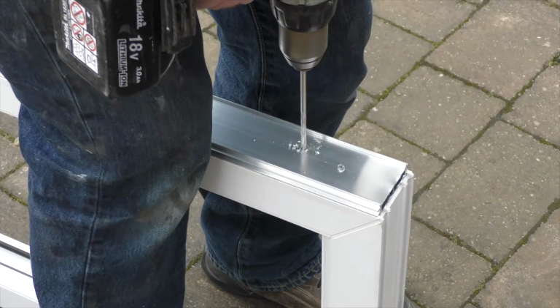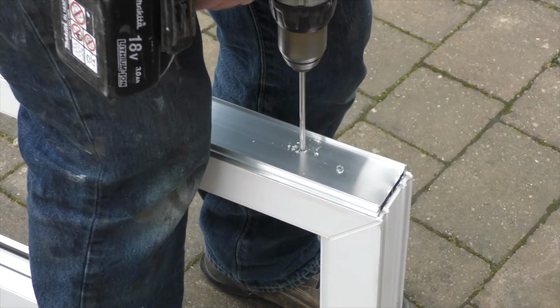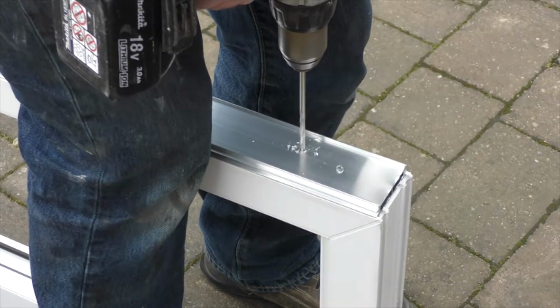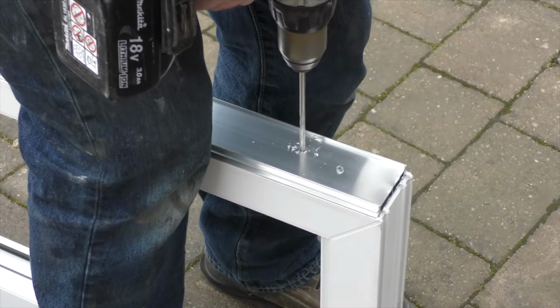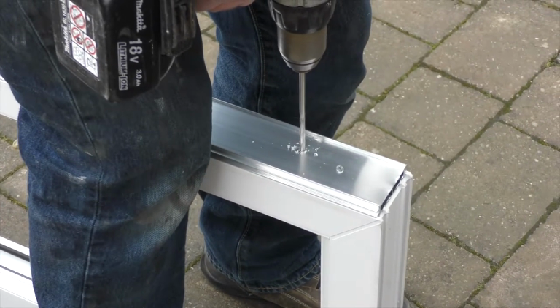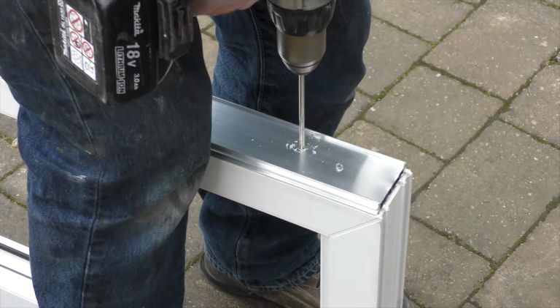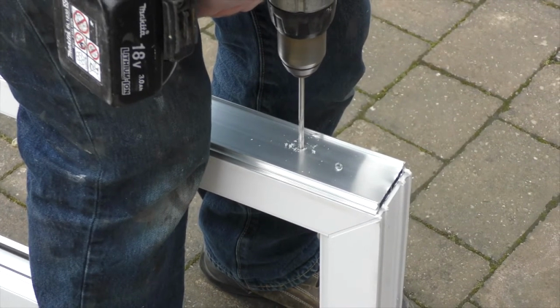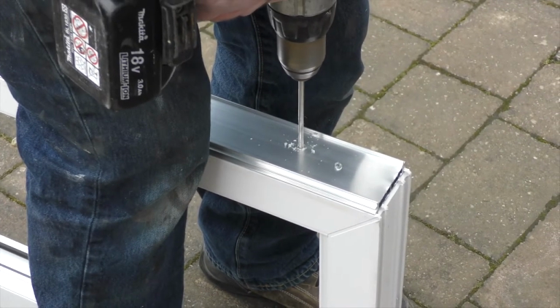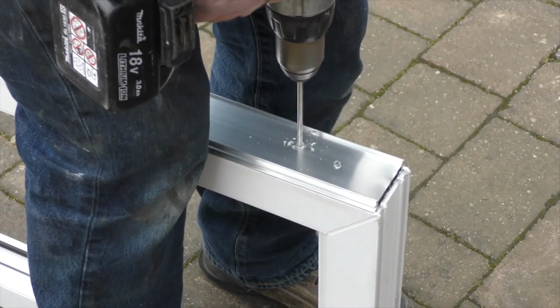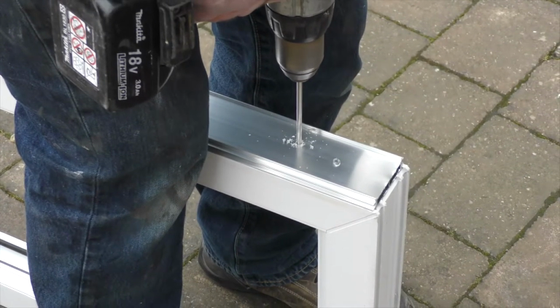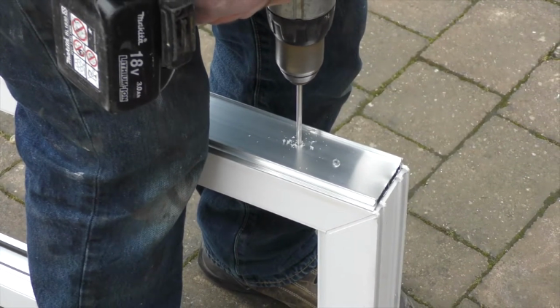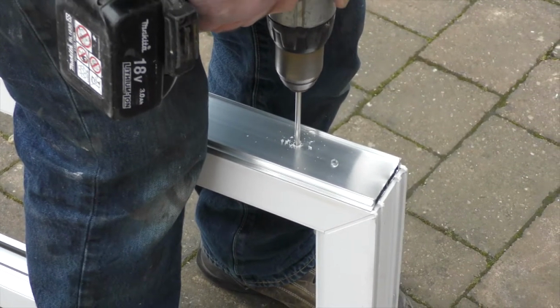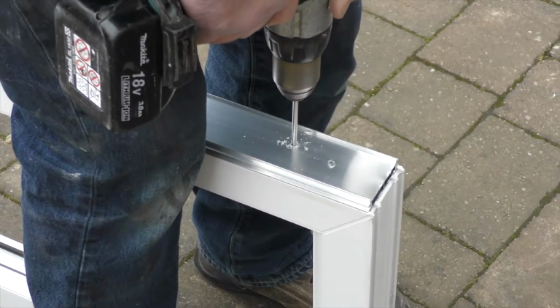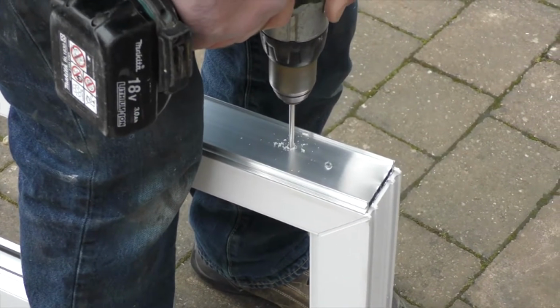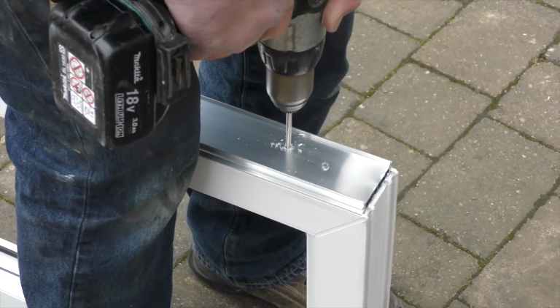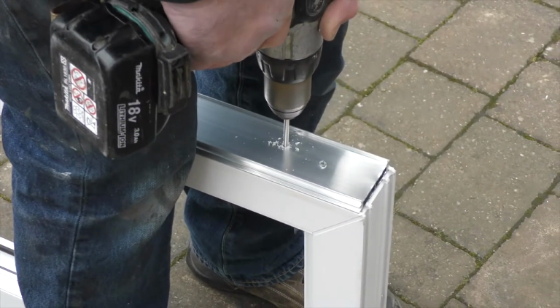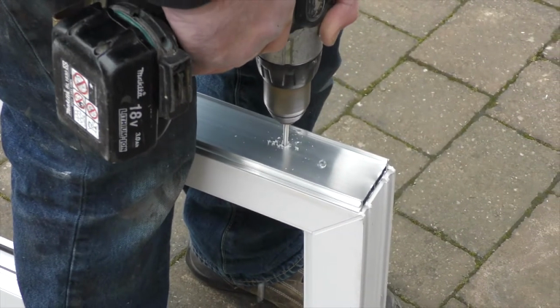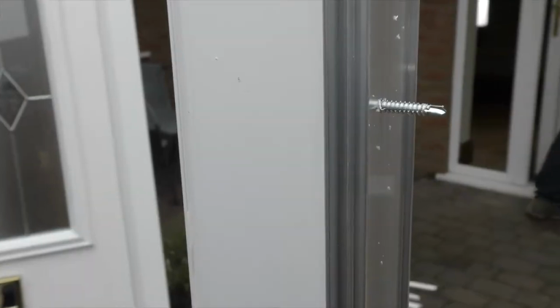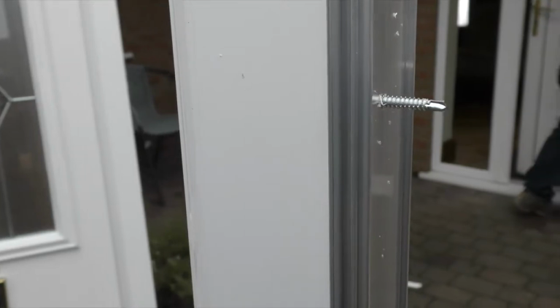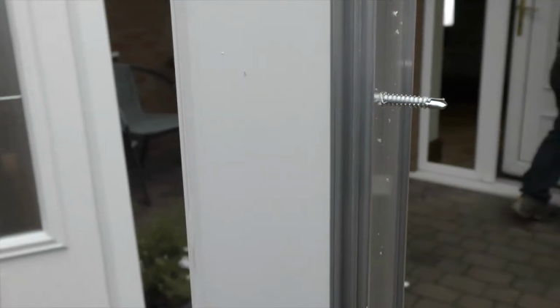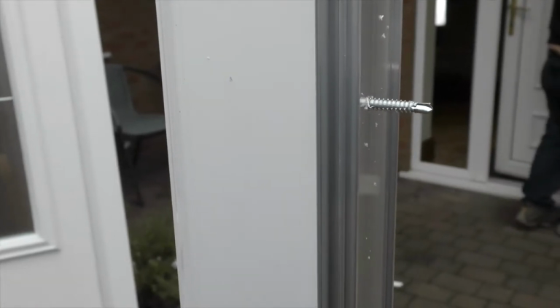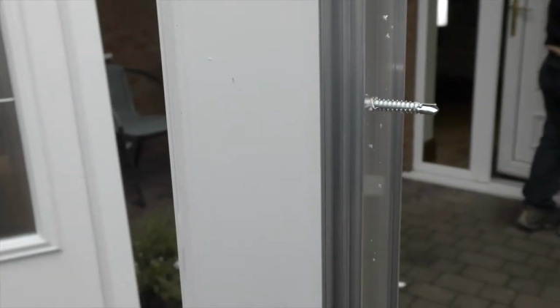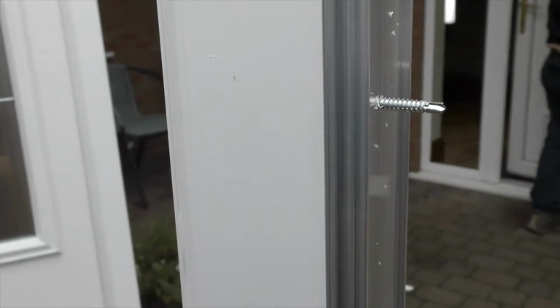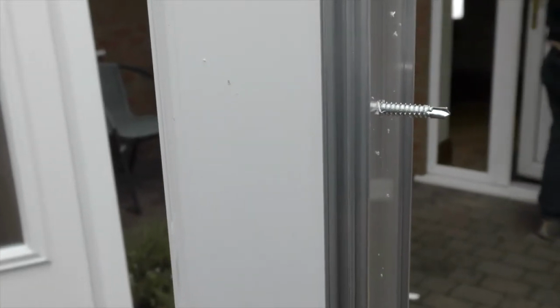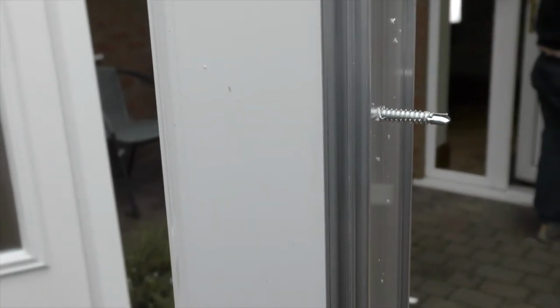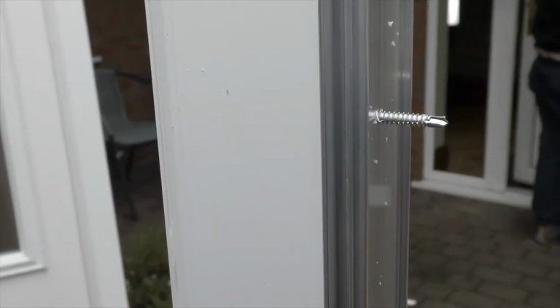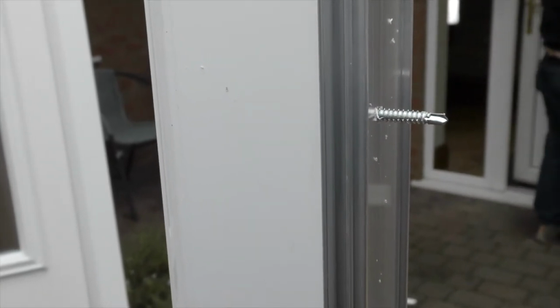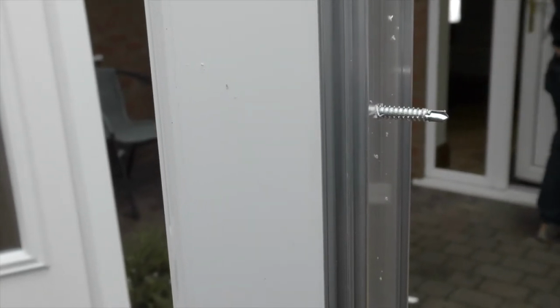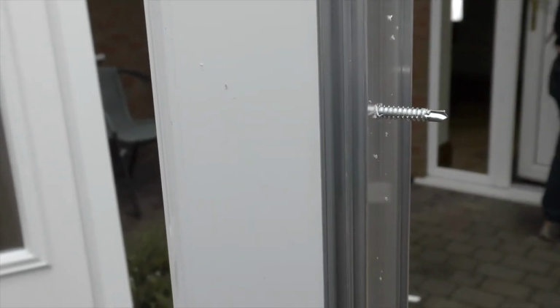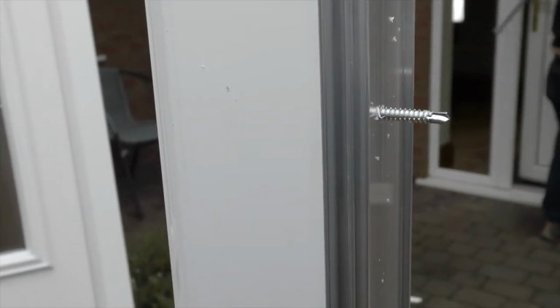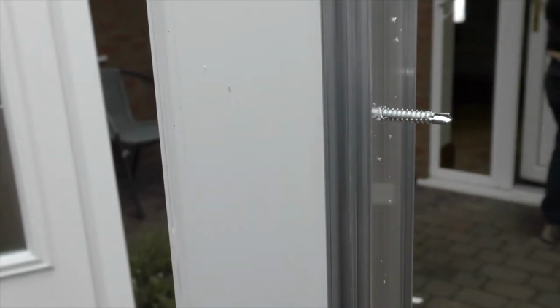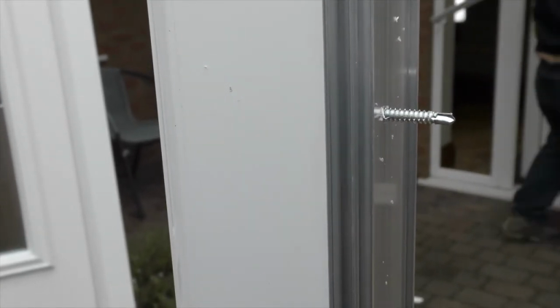Place the door fixings to the door frame from the light glazing channel. This way, no screw heads will be on show when the door is open.